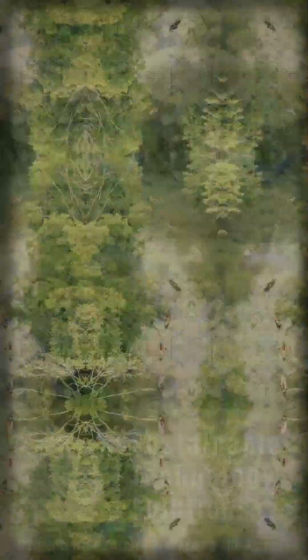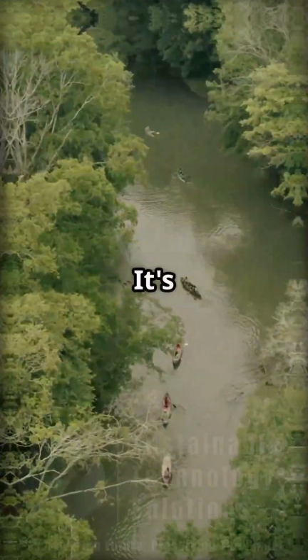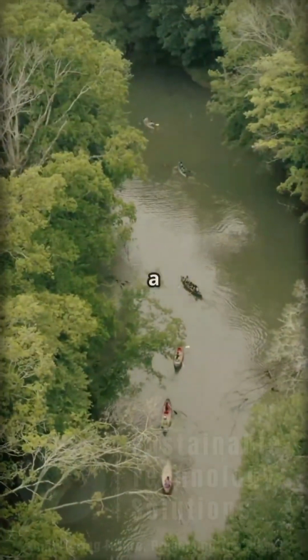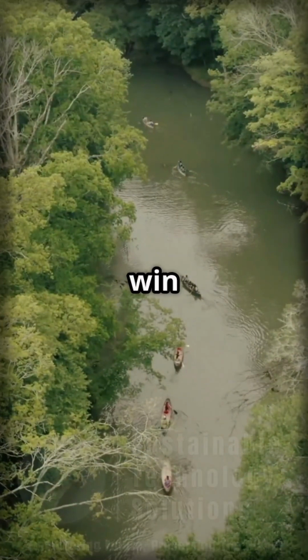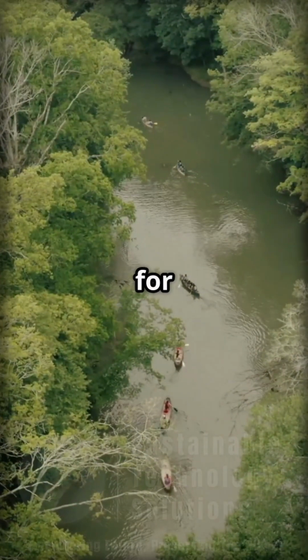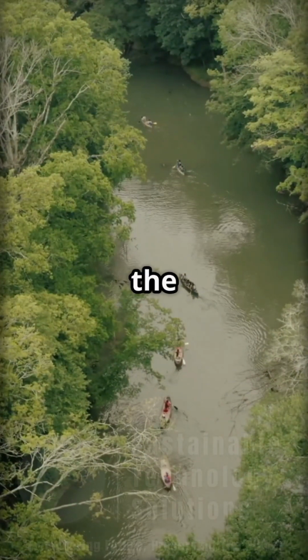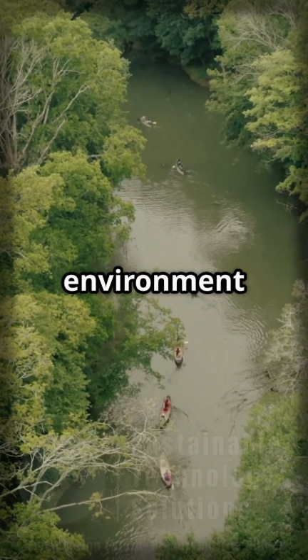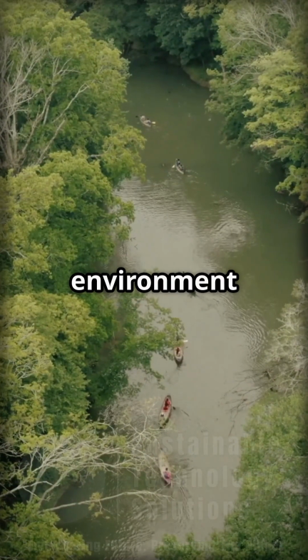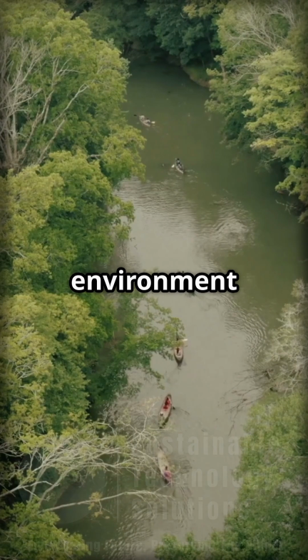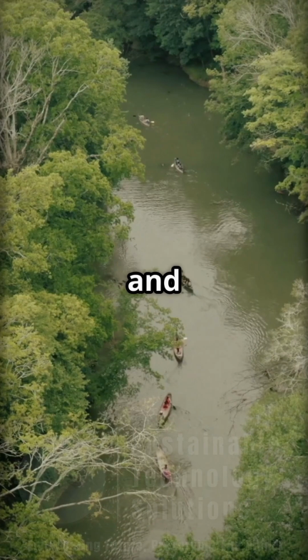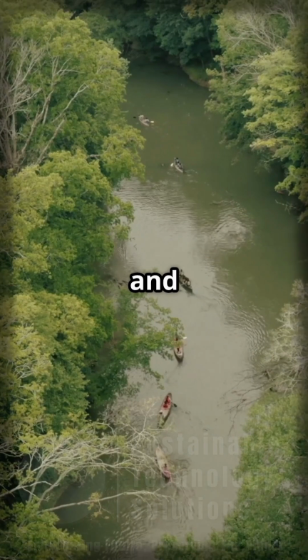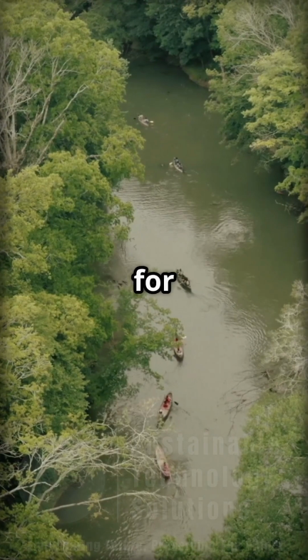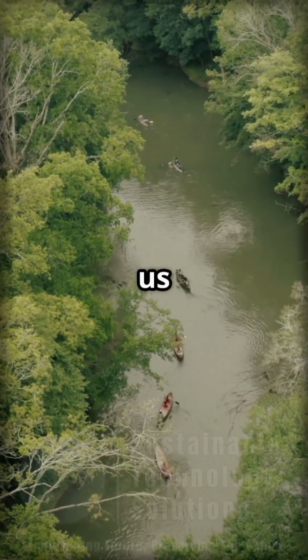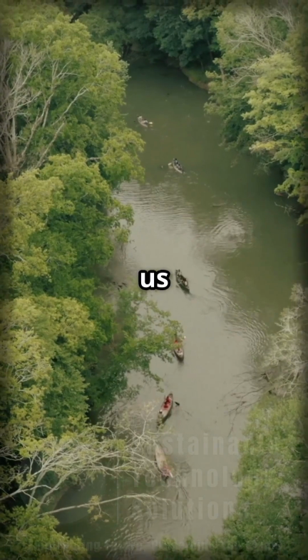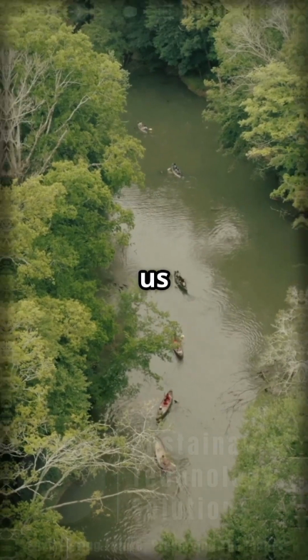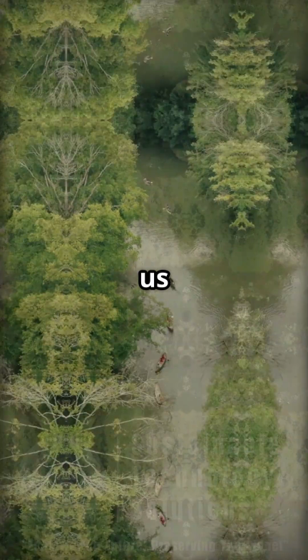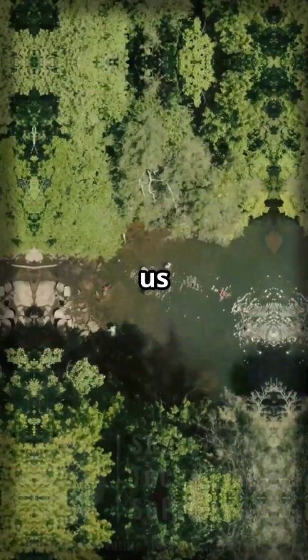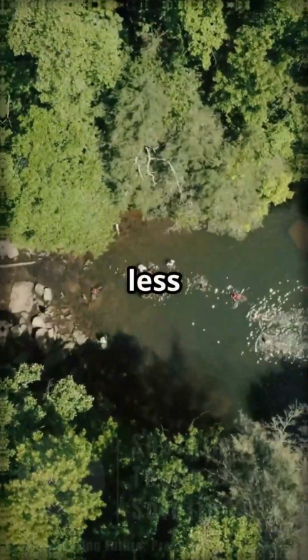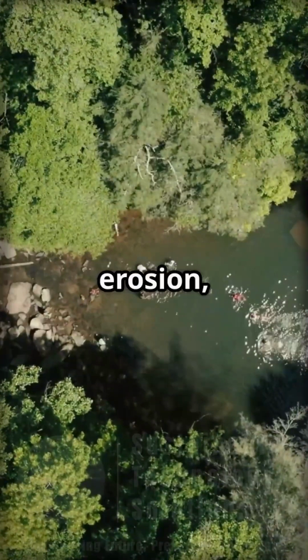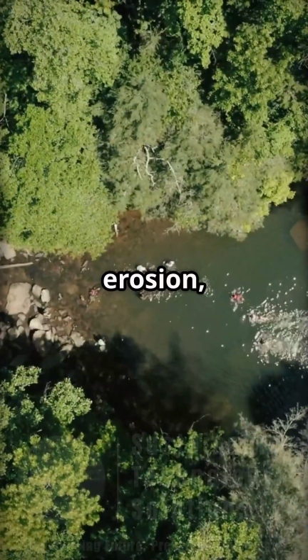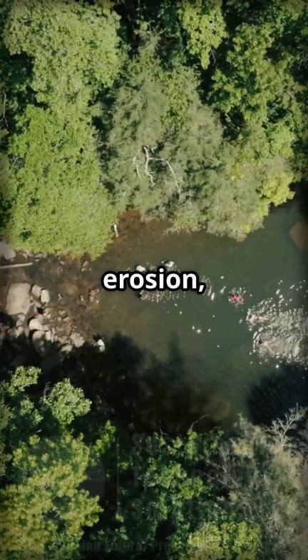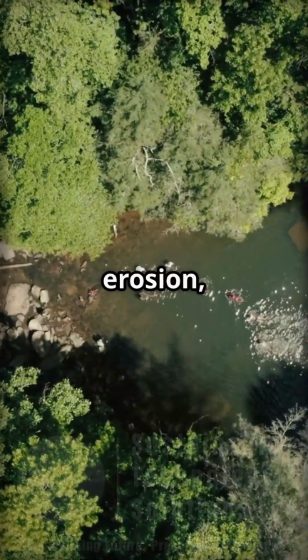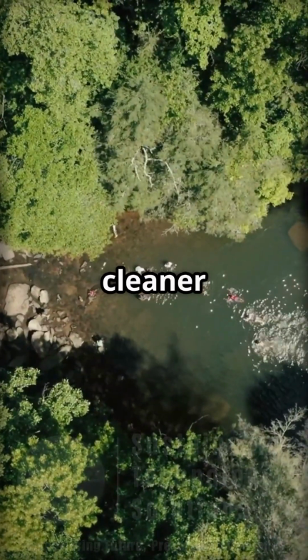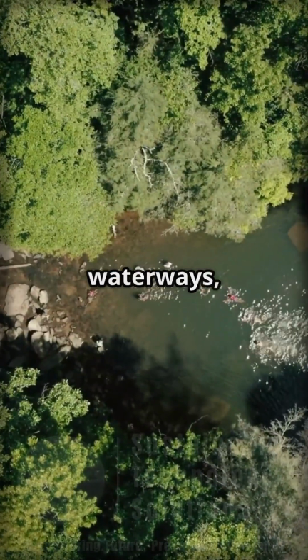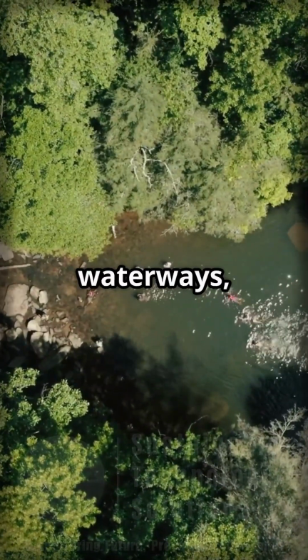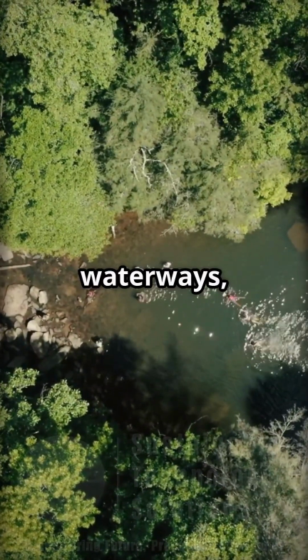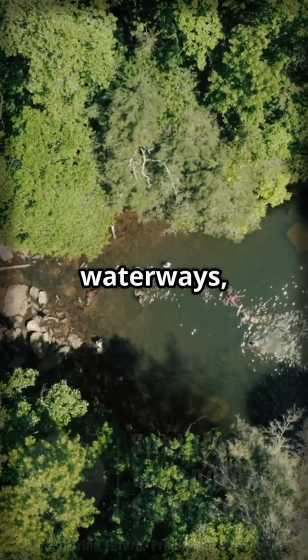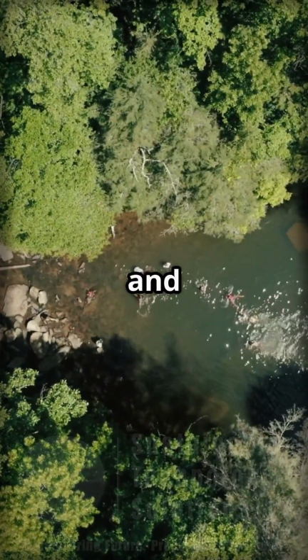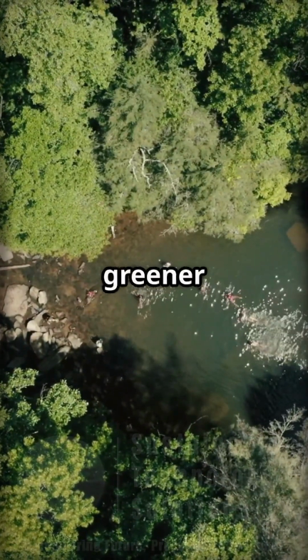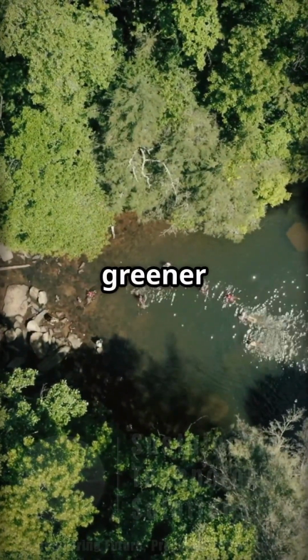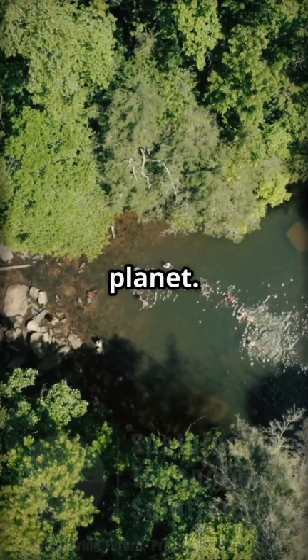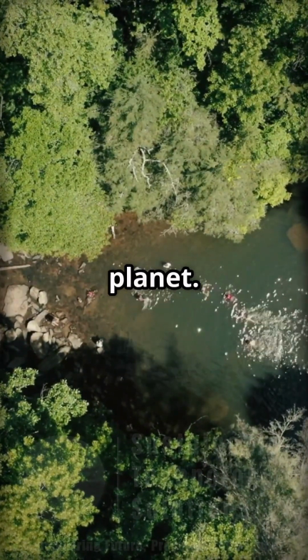It's a win for the environment and for us. Less erosion, cleaner waterways, and a greener planet.